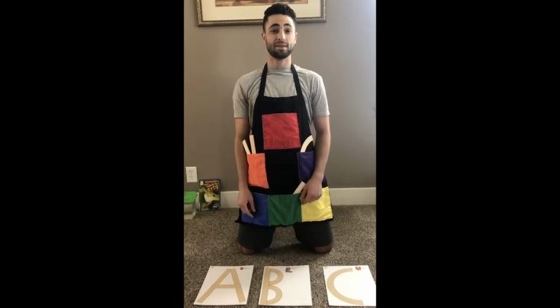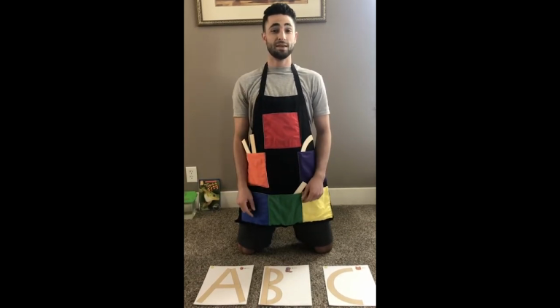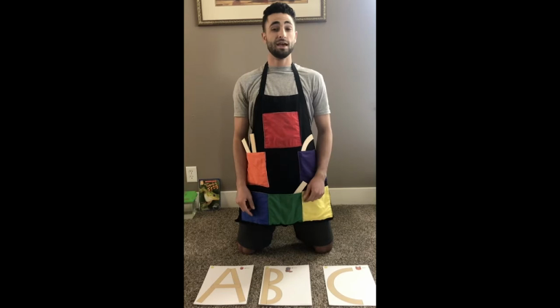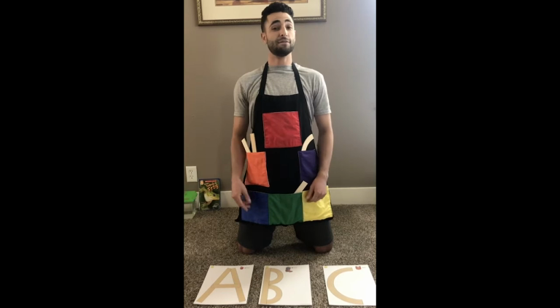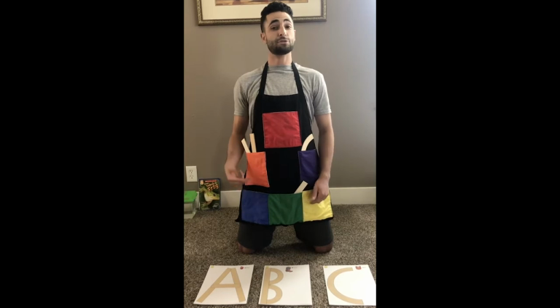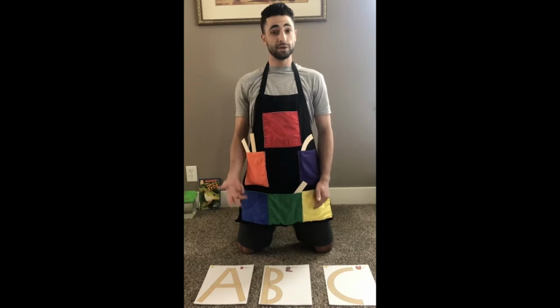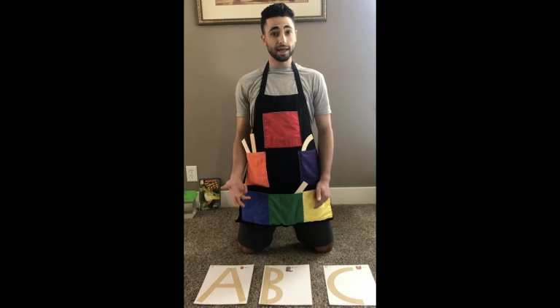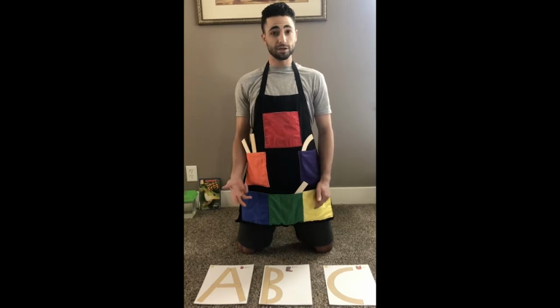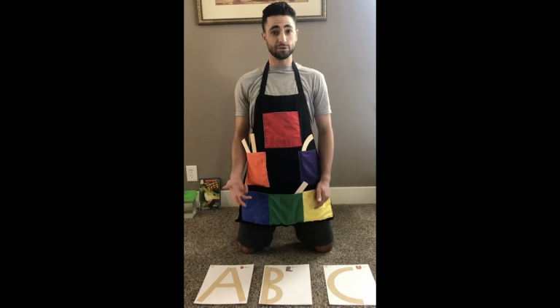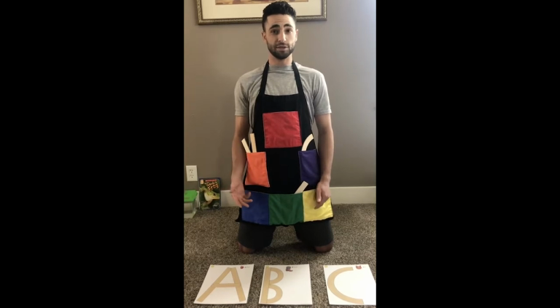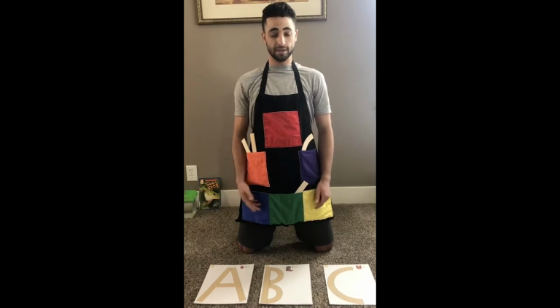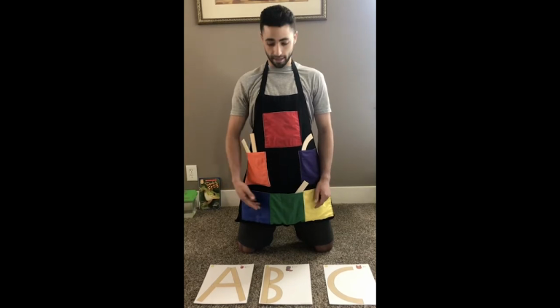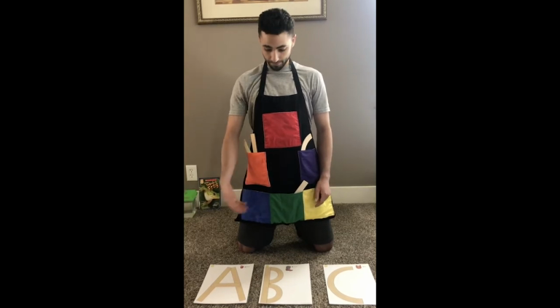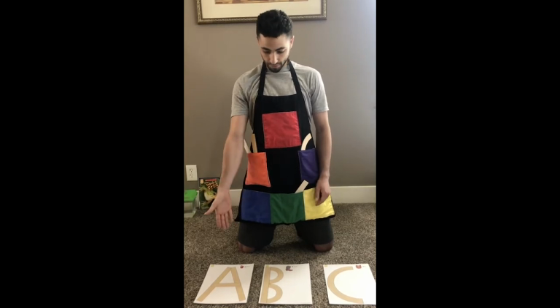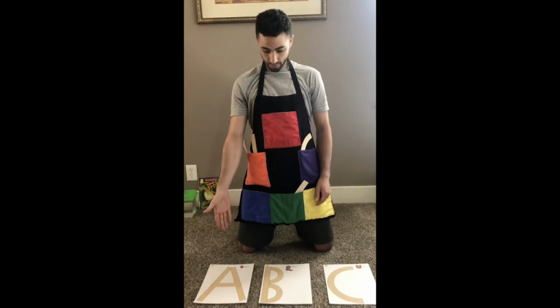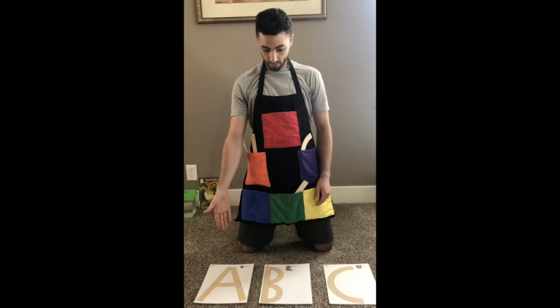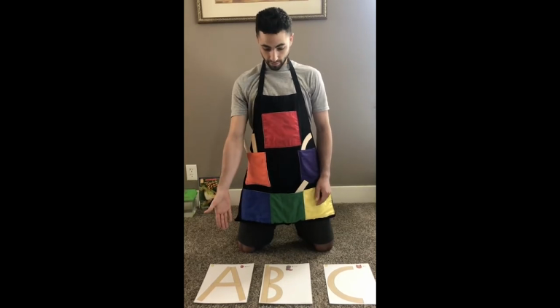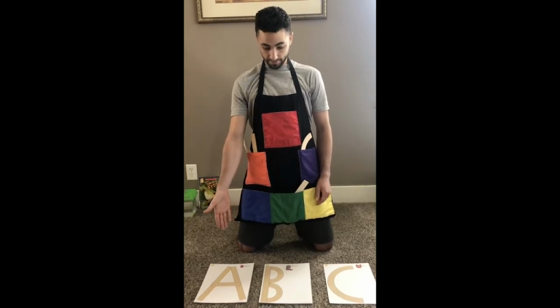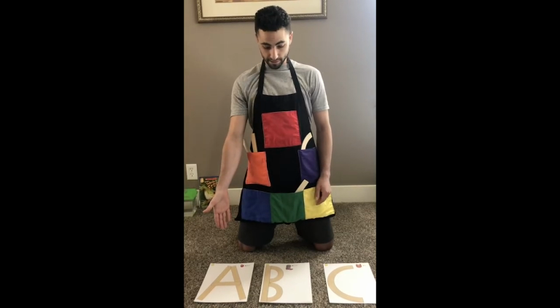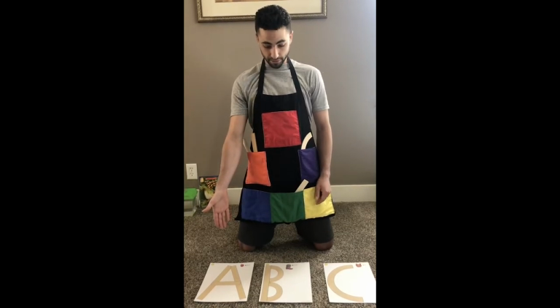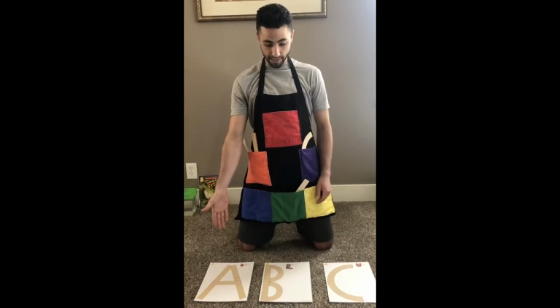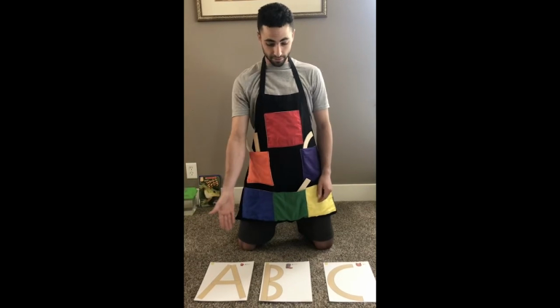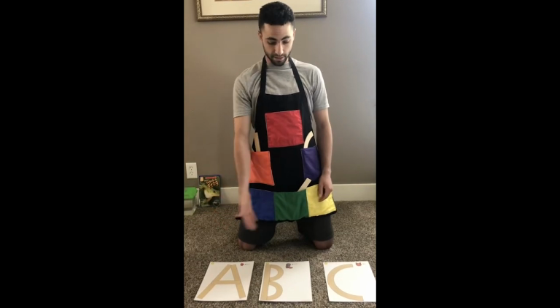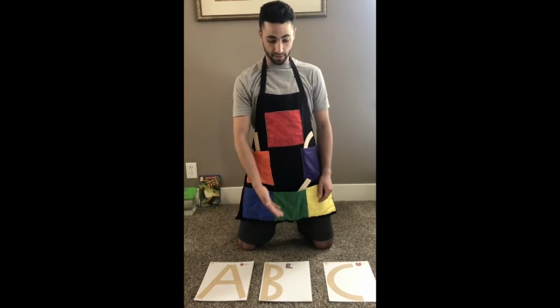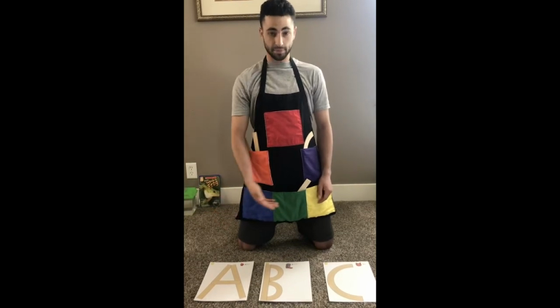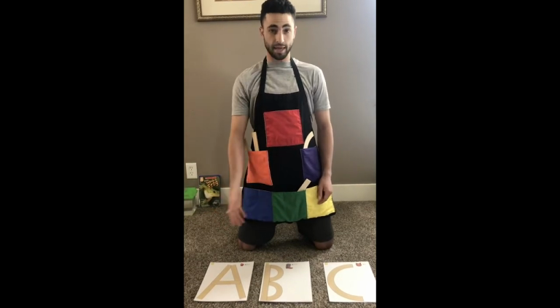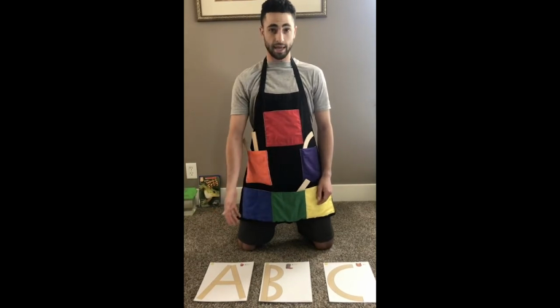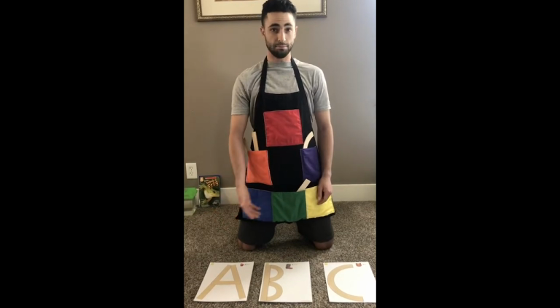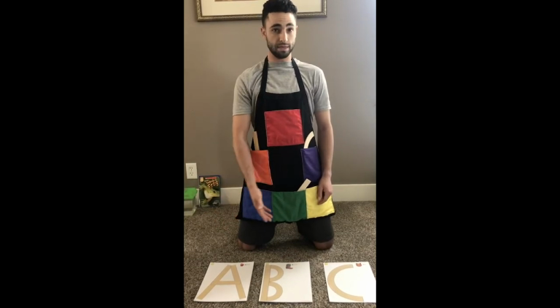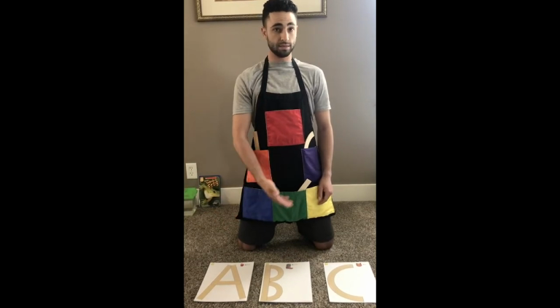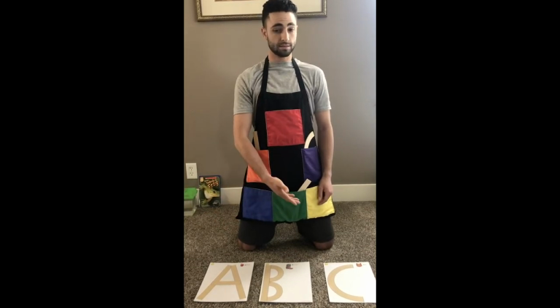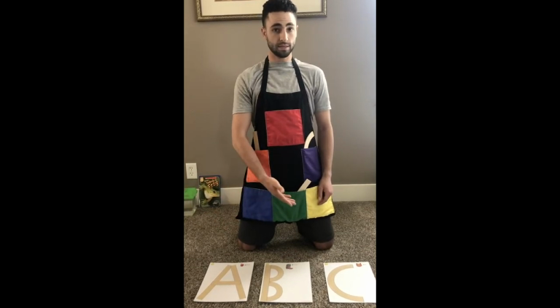I have three letters for you today. We have these letters down here: A, B, and C.